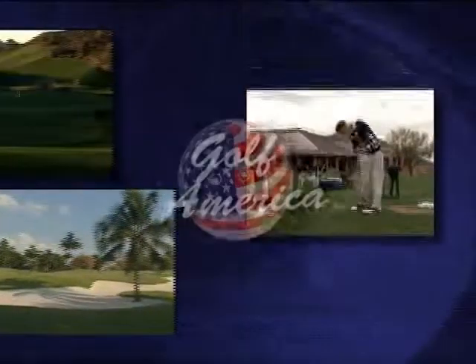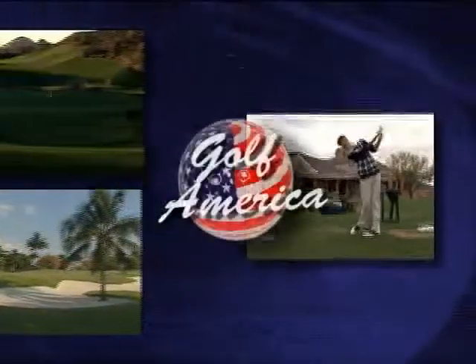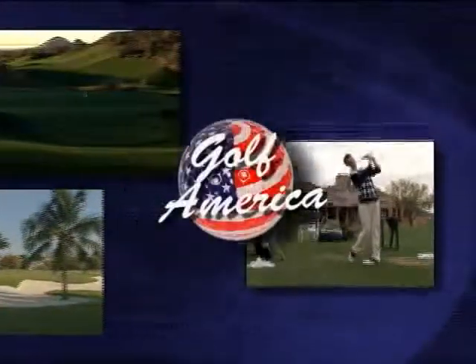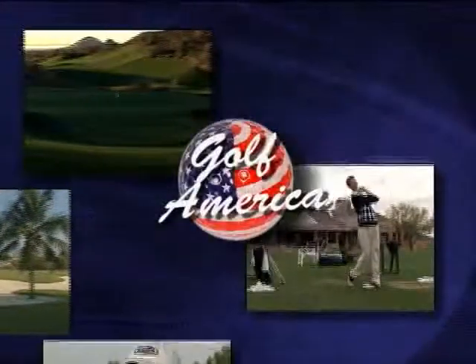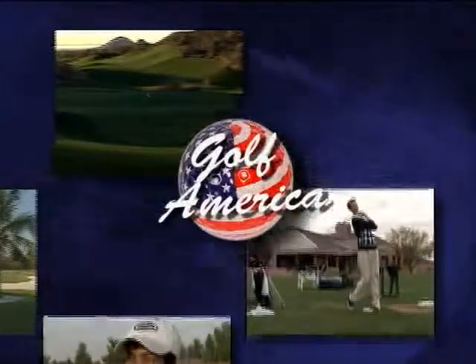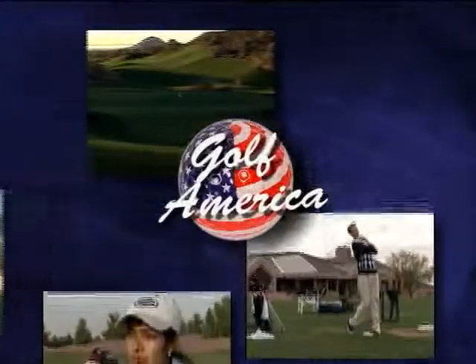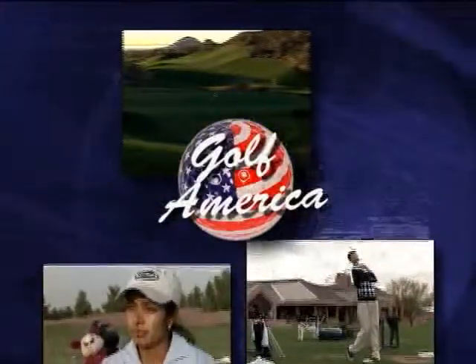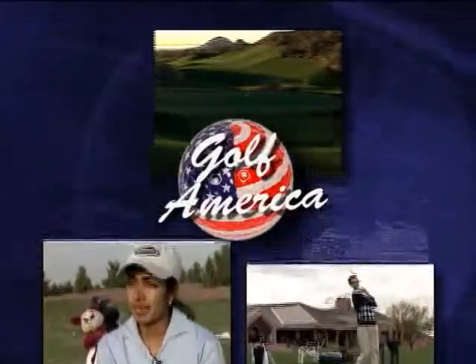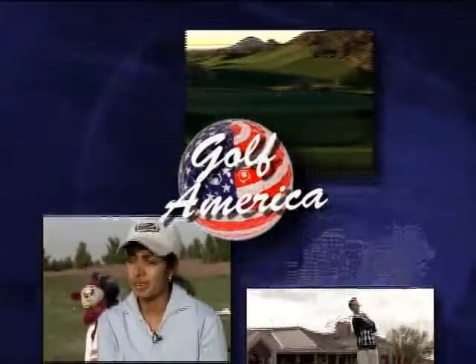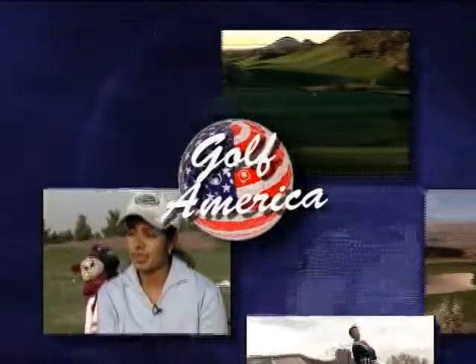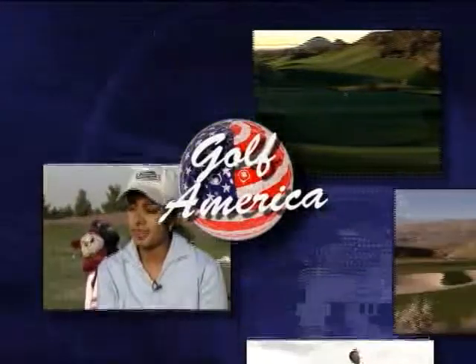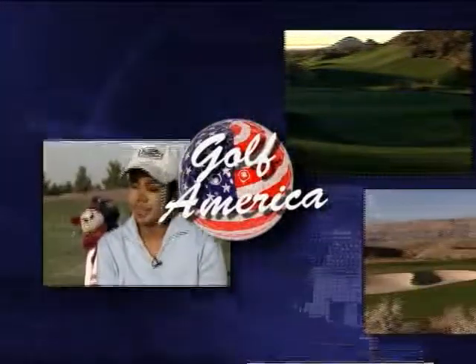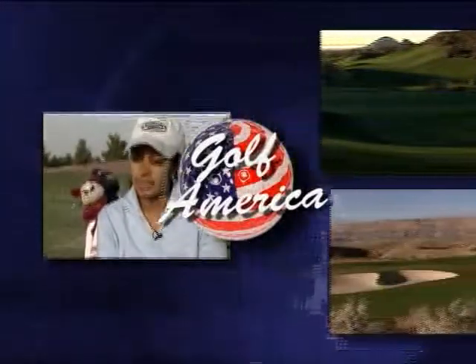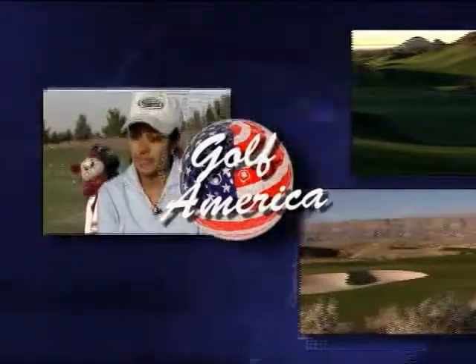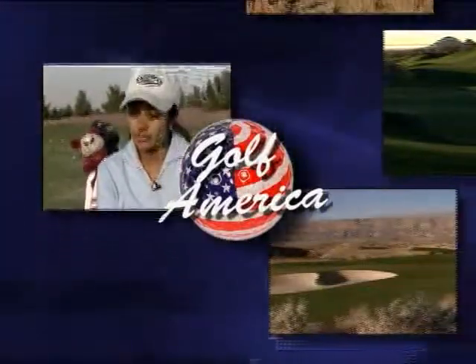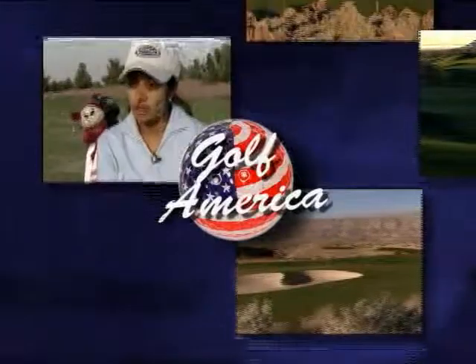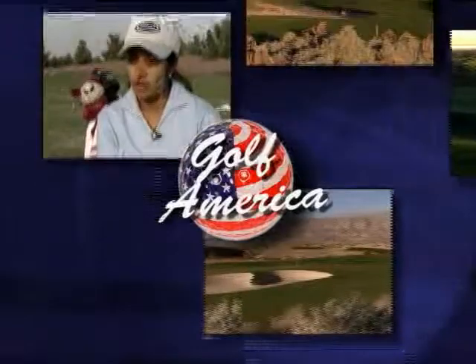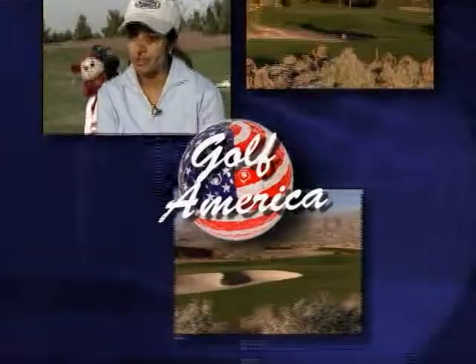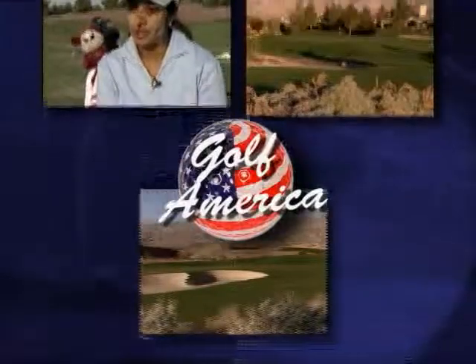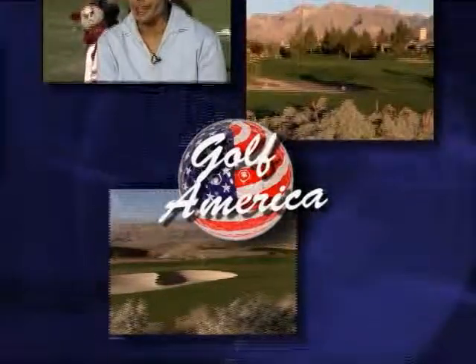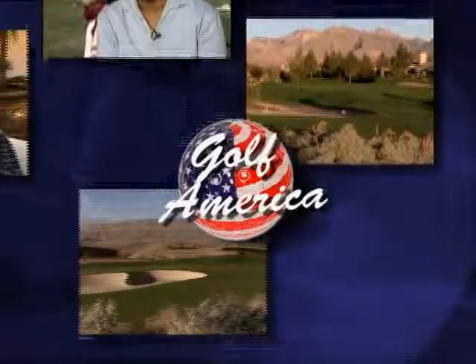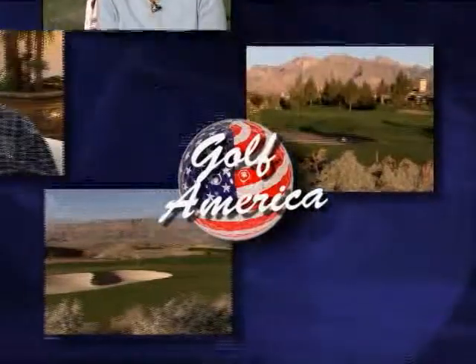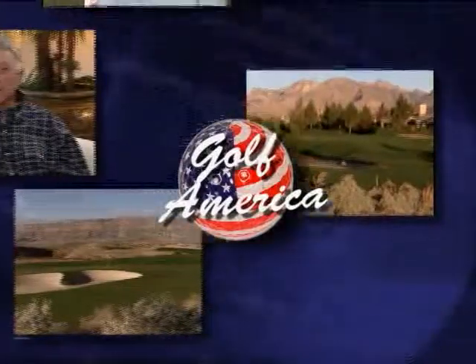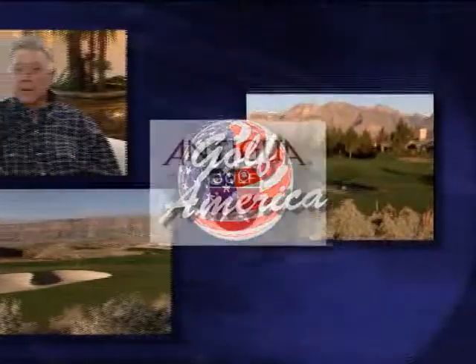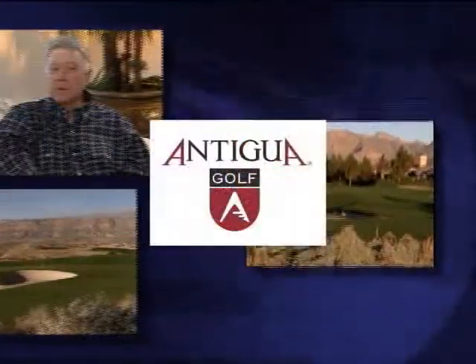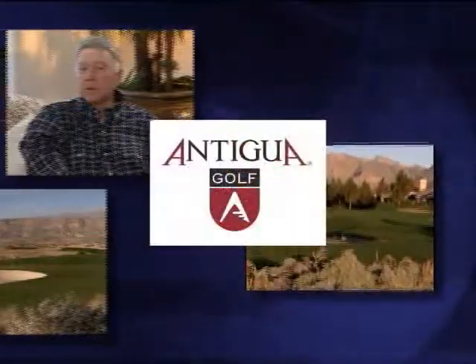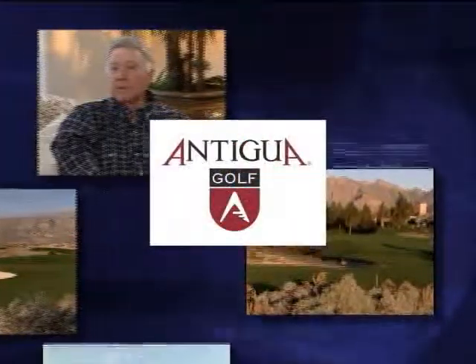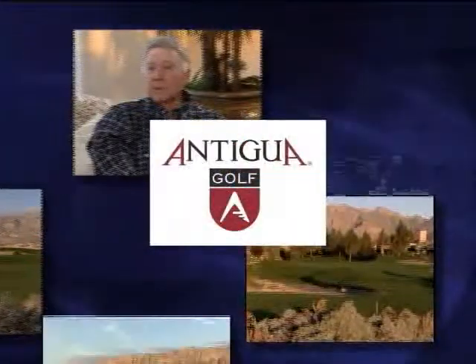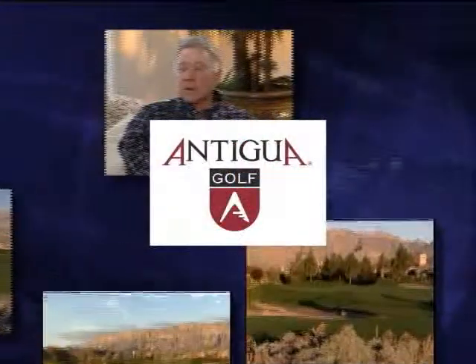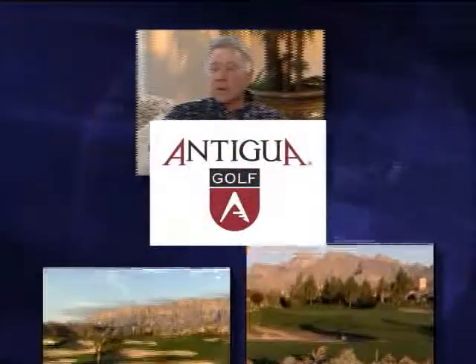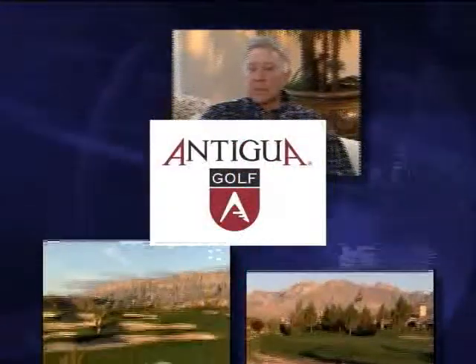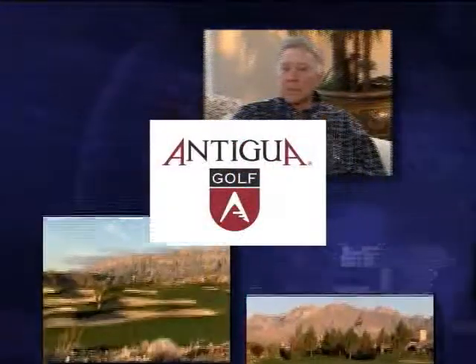Golf America, a weekly look at the courses you play and the game we love, is brought to you by Antigua — always well played.